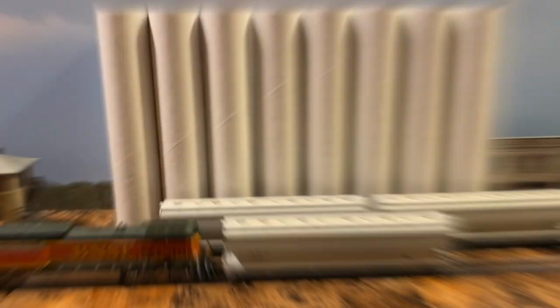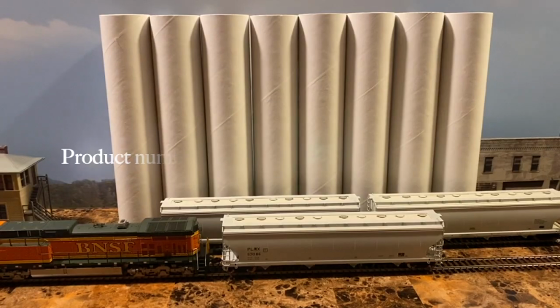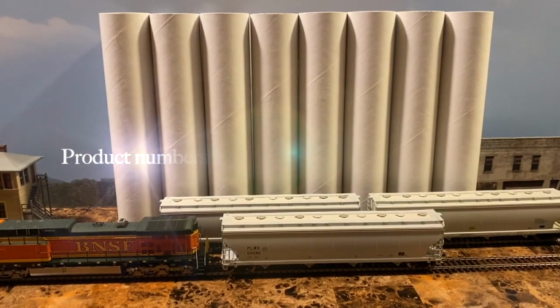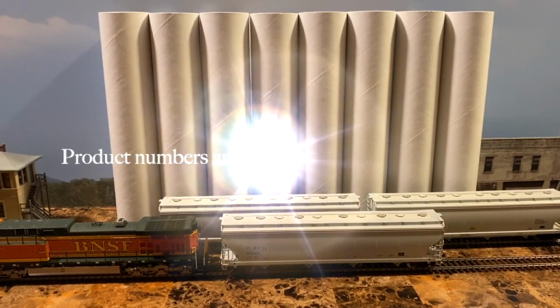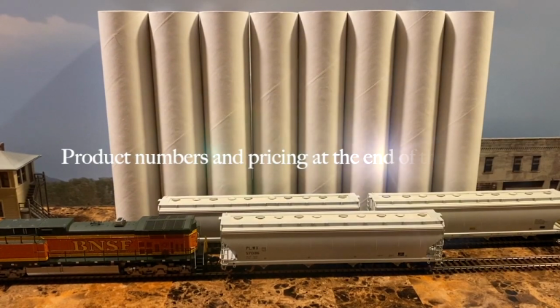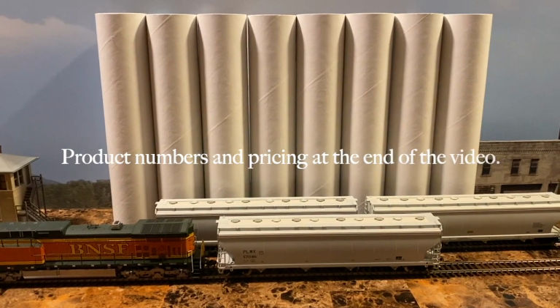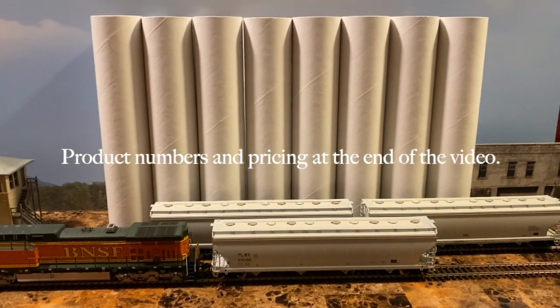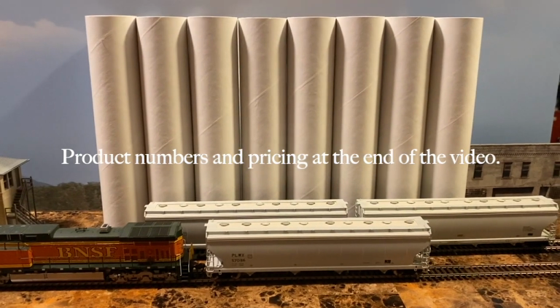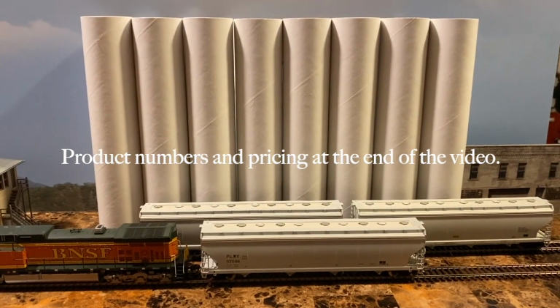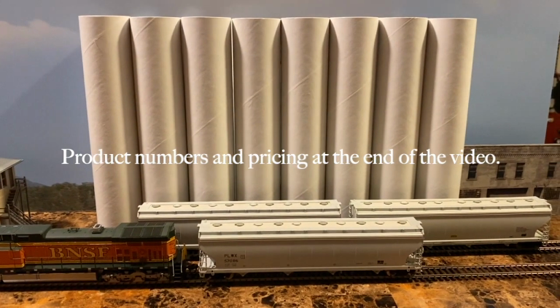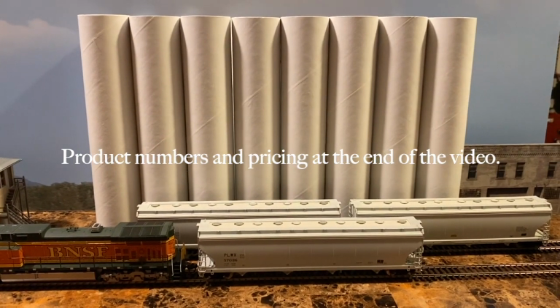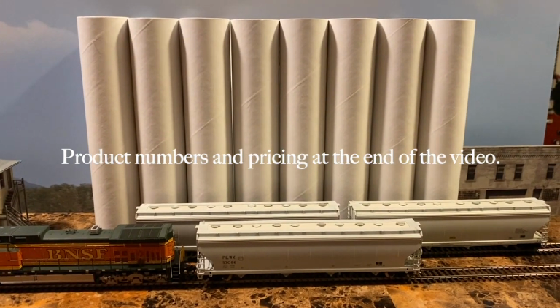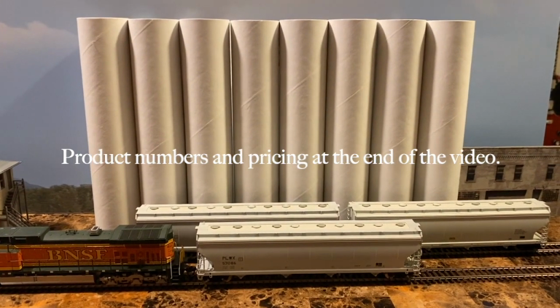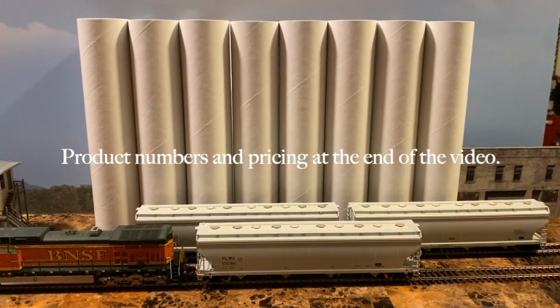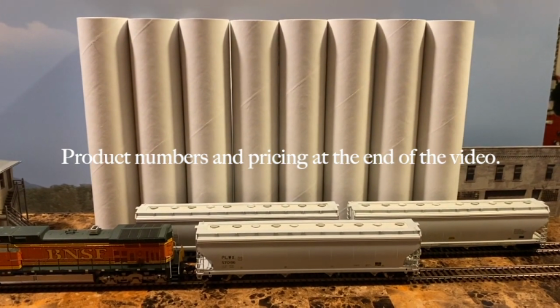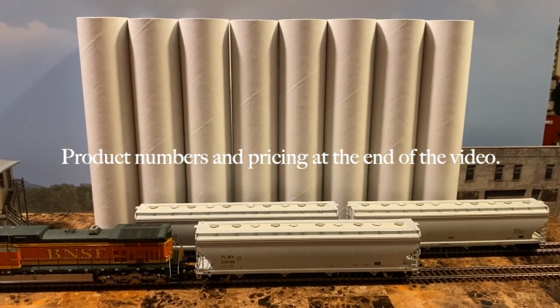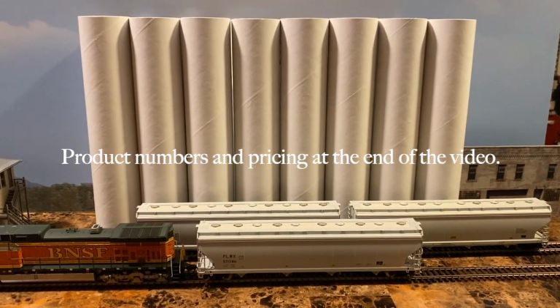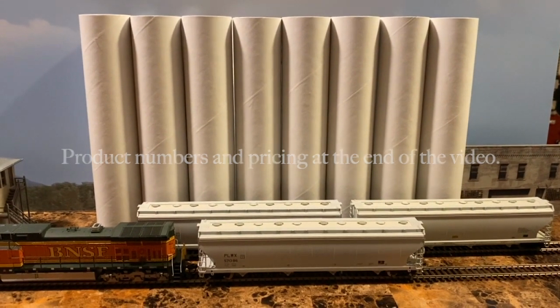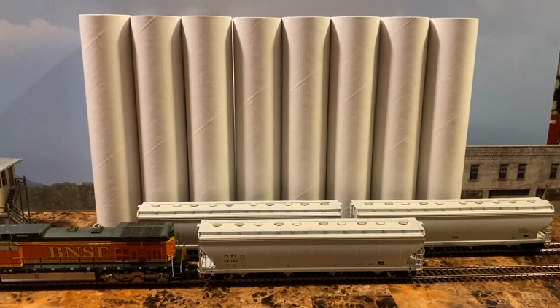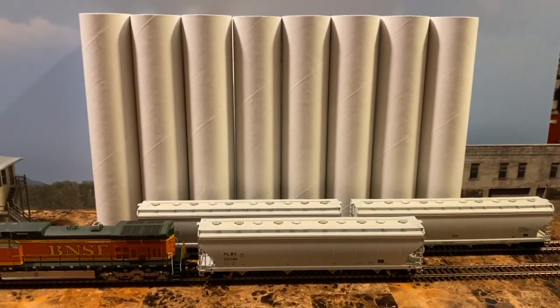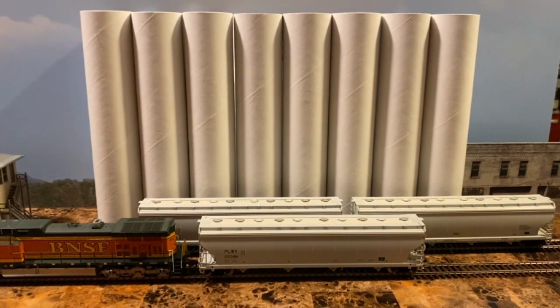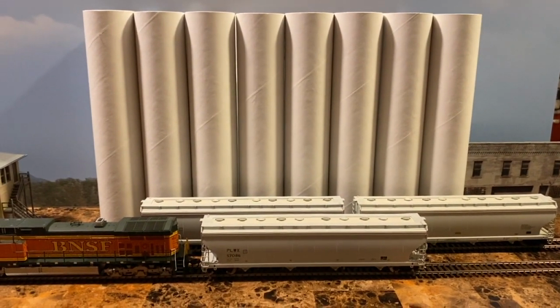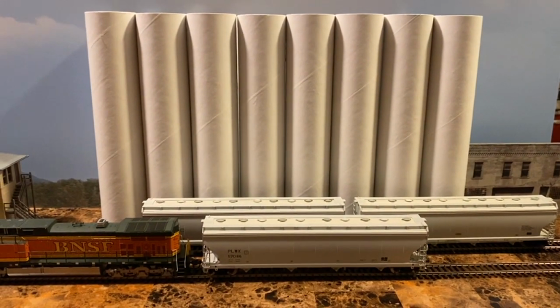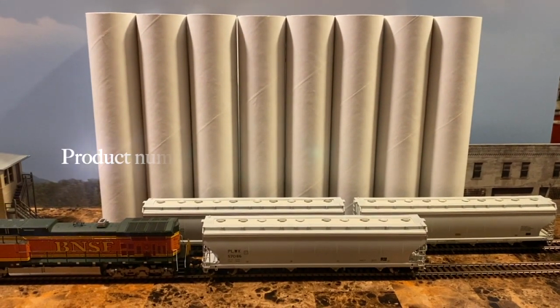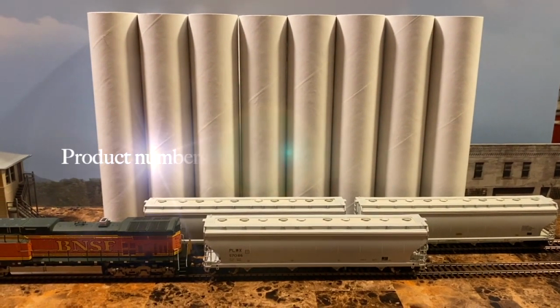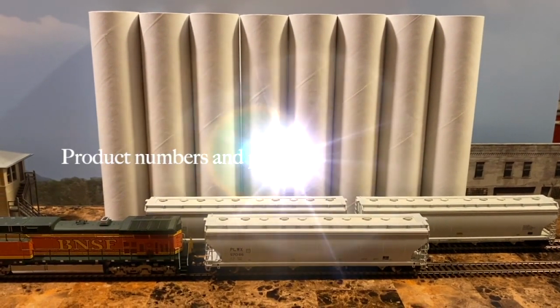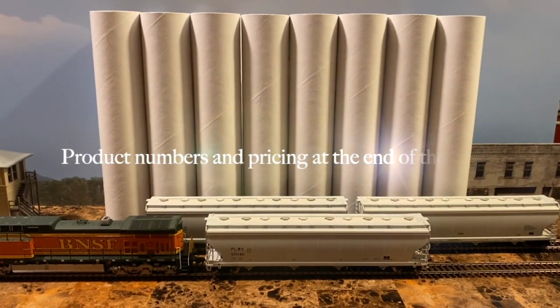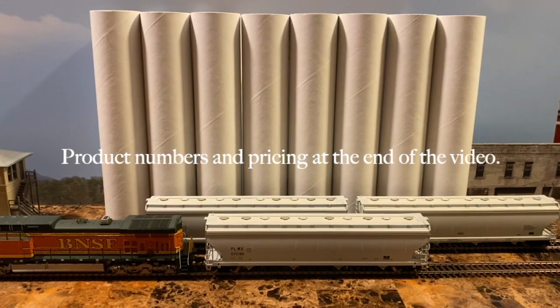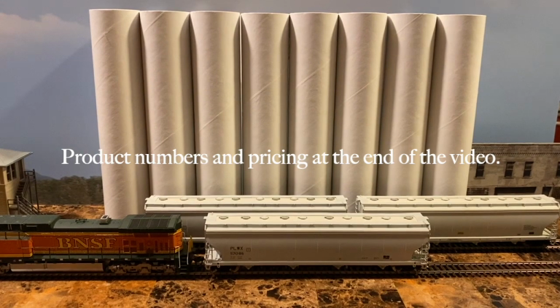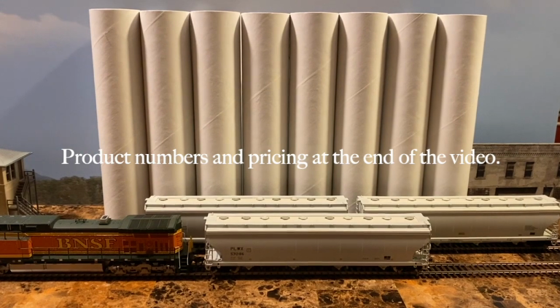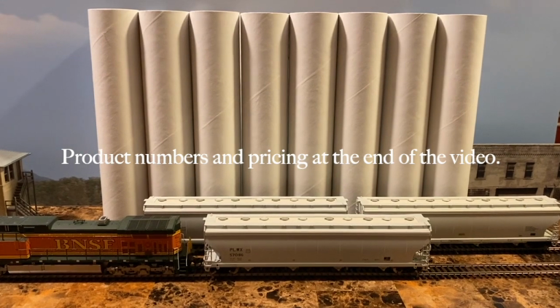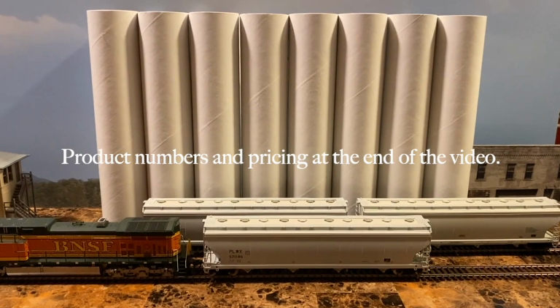Hello modelers, it's John back with the 16x8. I'm making a video to show you something I discovered today.